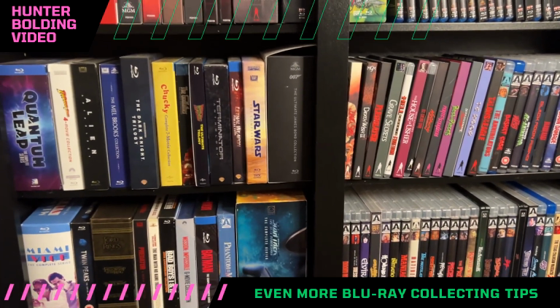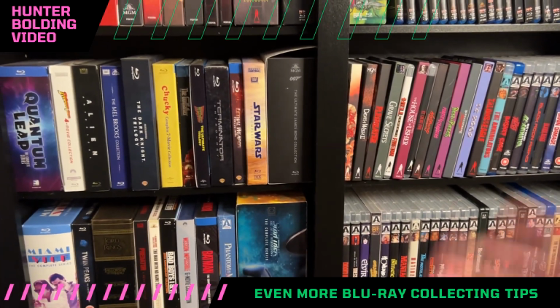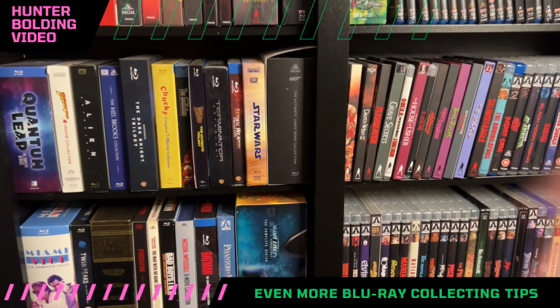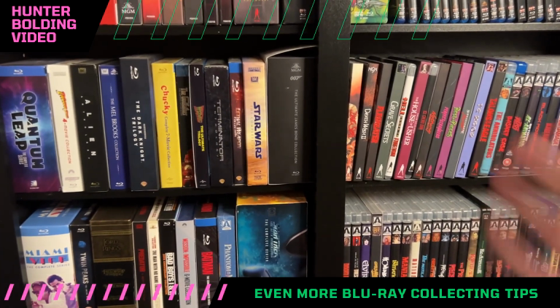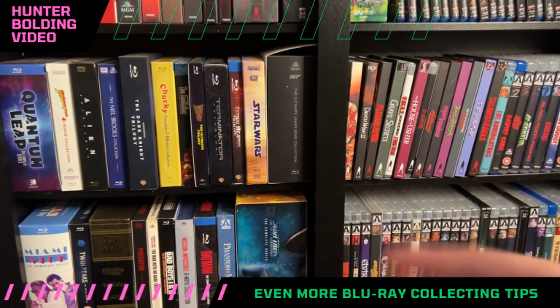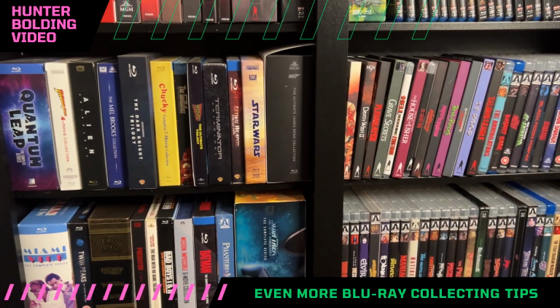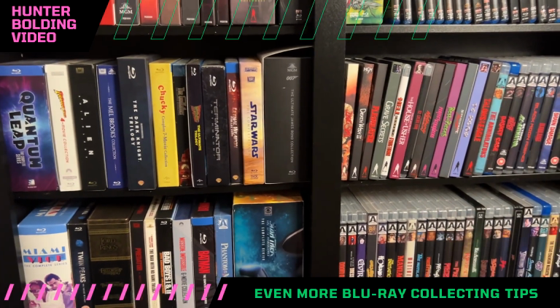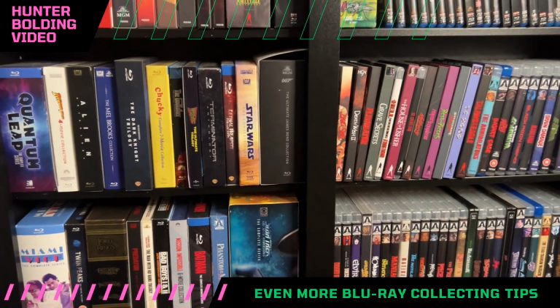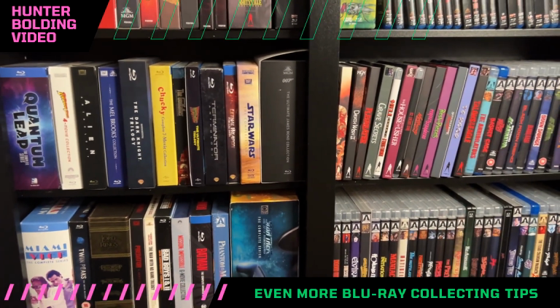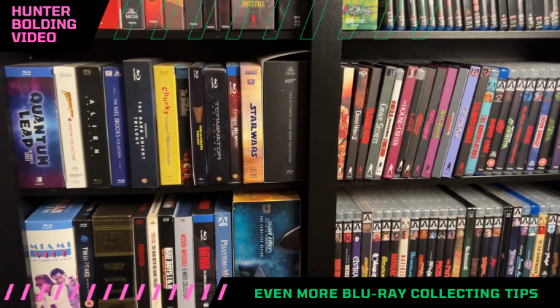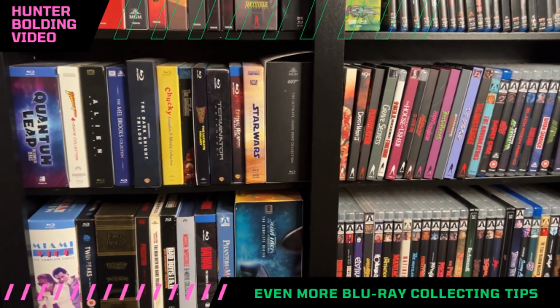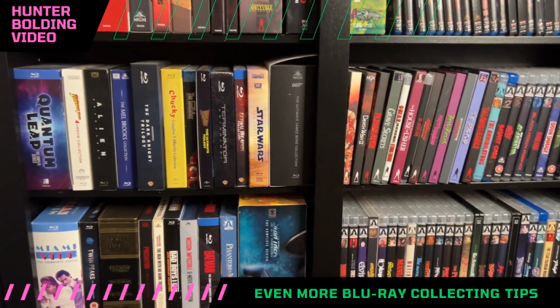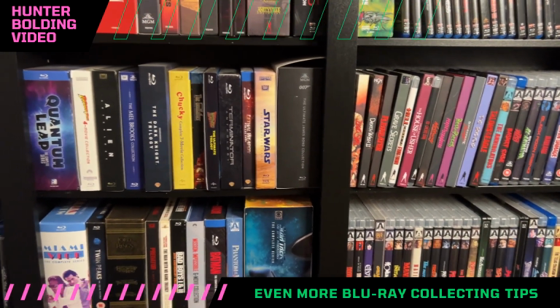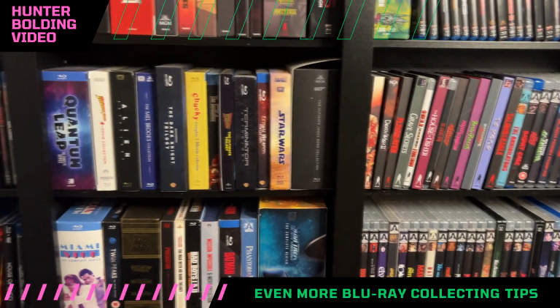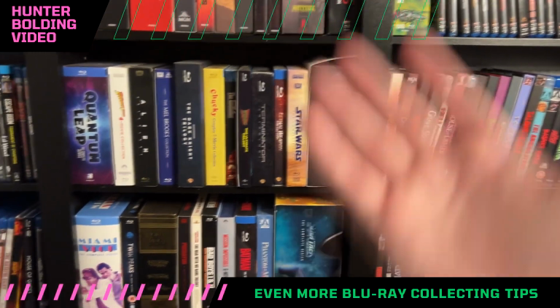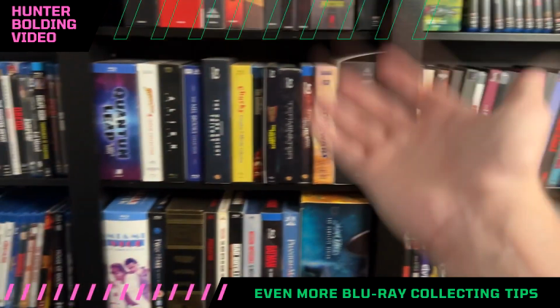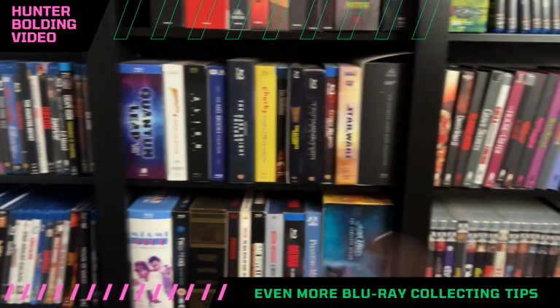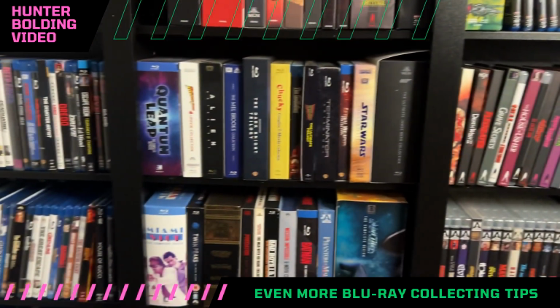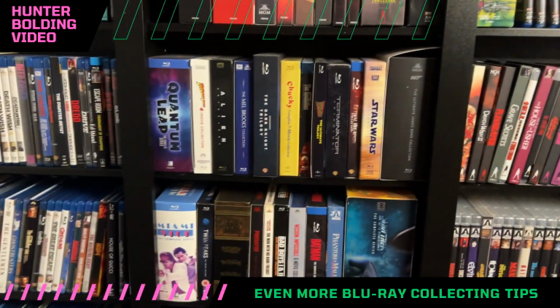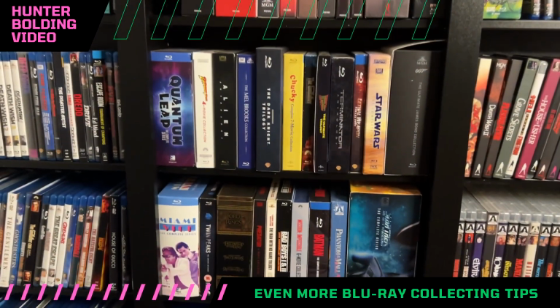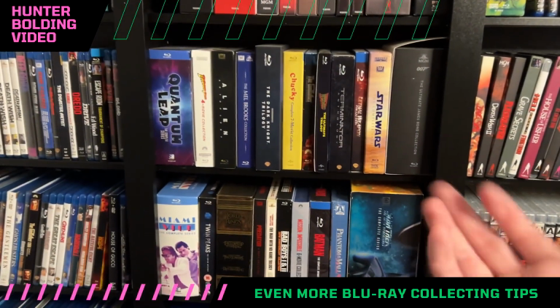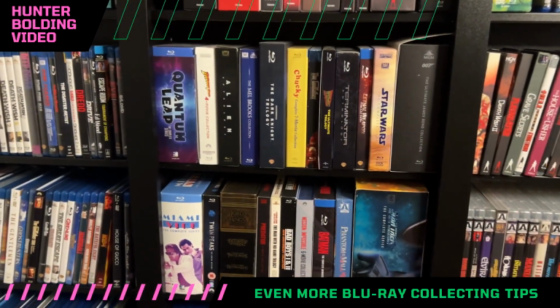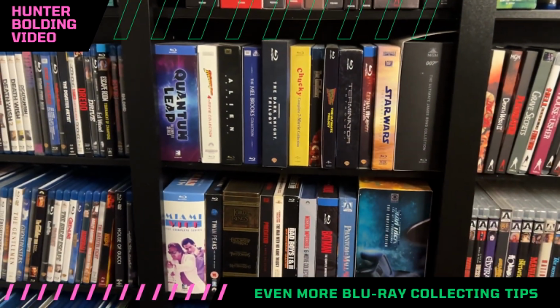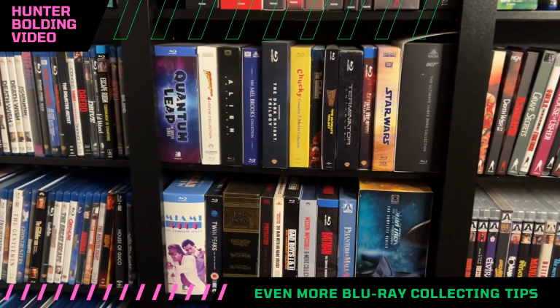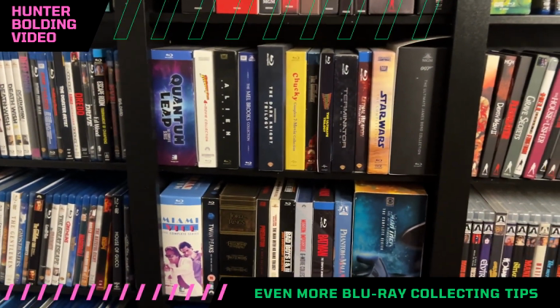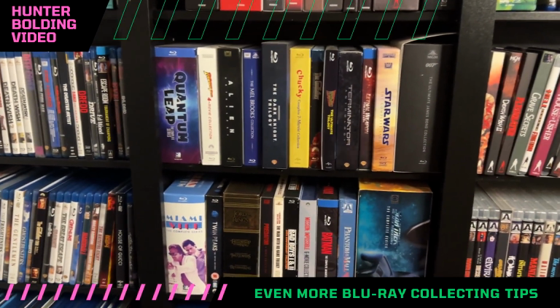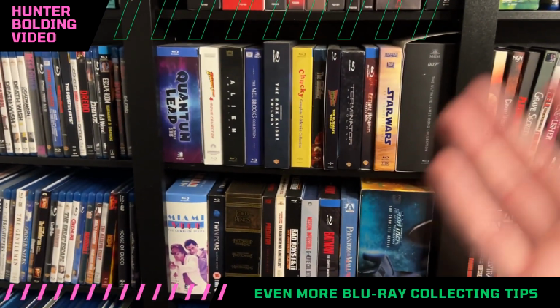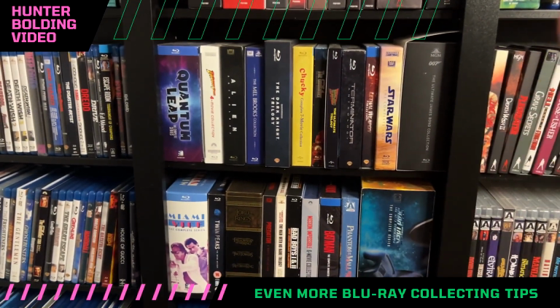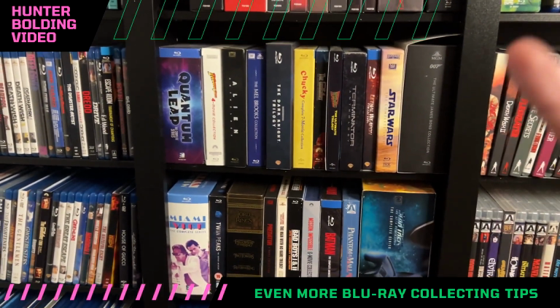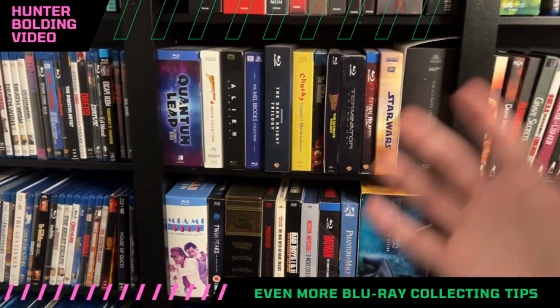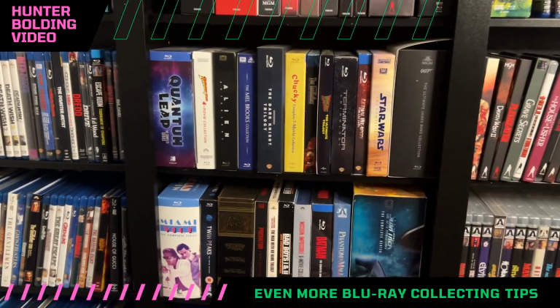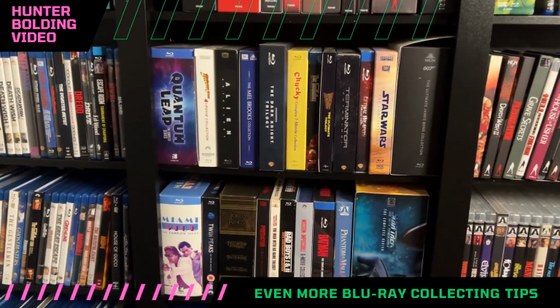Just make sure to broaden your horizons when watching videos. Don't just watch the same ones. Find new people that can help you build your collection and find titles you might have missed. Comments are really helpful for these videos — there's stuff about collecting I wouldn't even know that you guys teach me in the comments. It's this whole community we're building on YouTube around Blu-ray and 4K collecting that makes it super awesome.